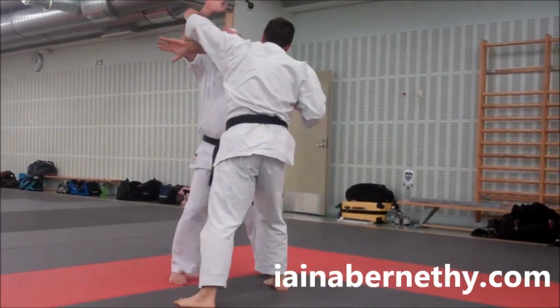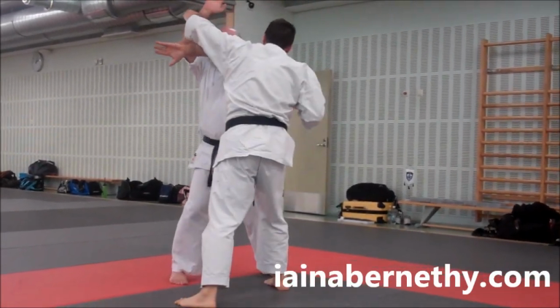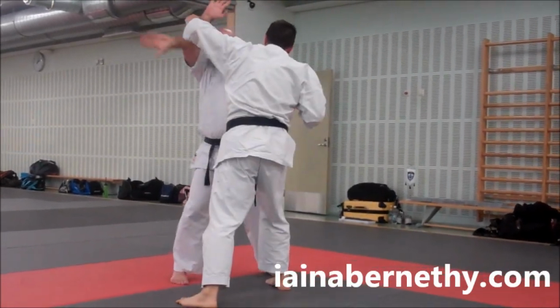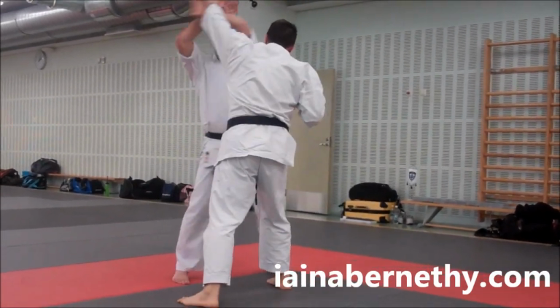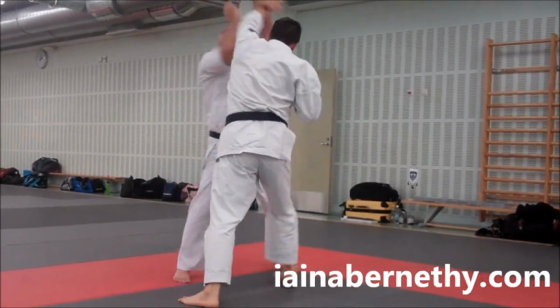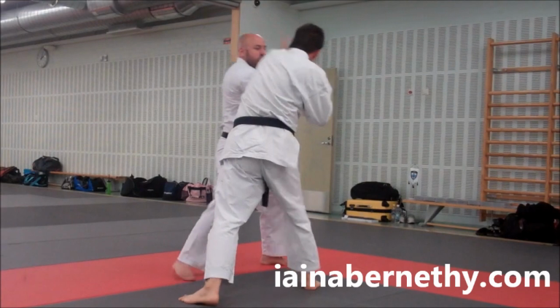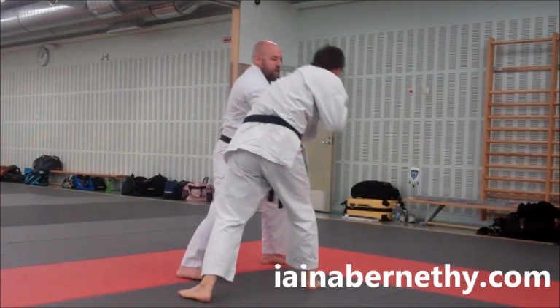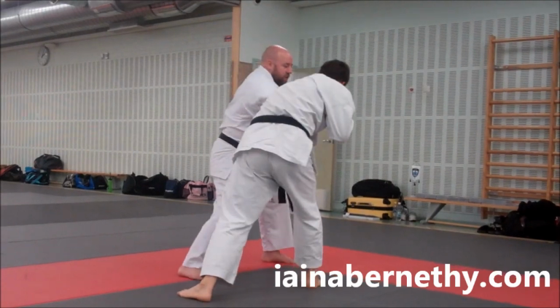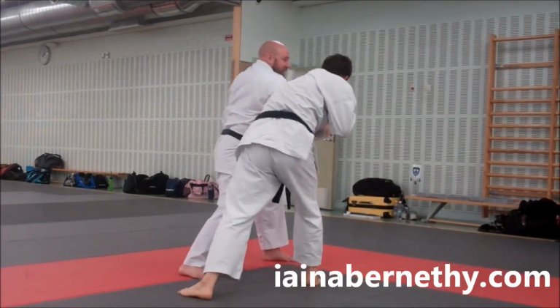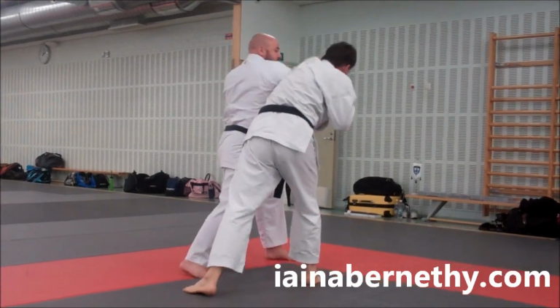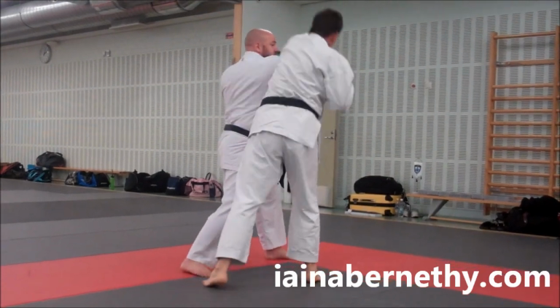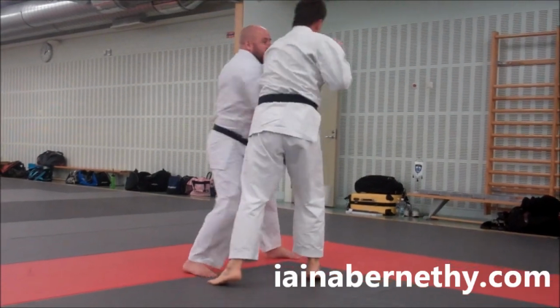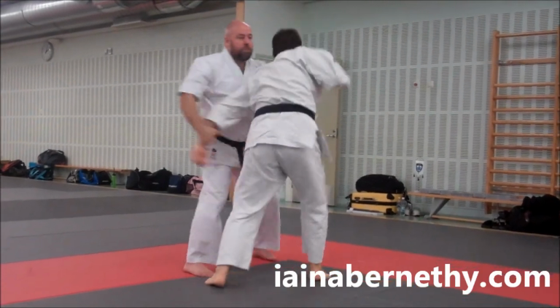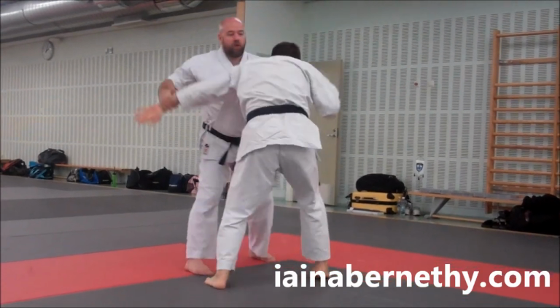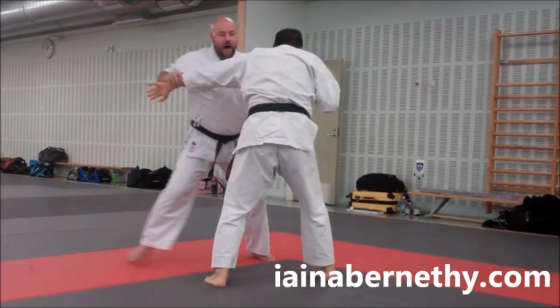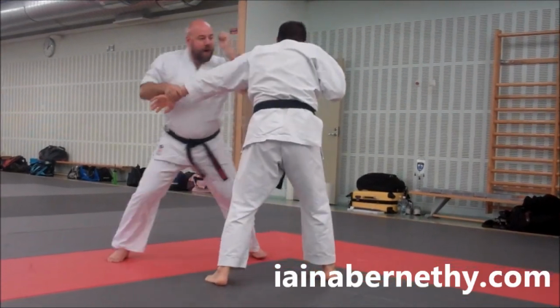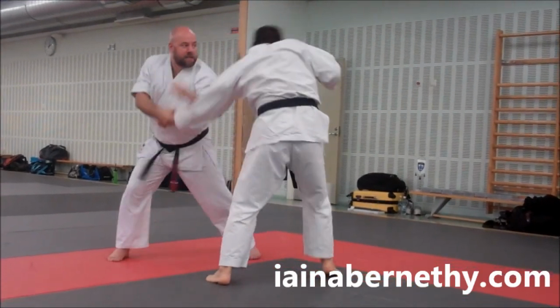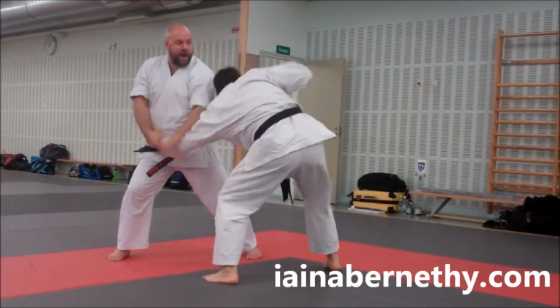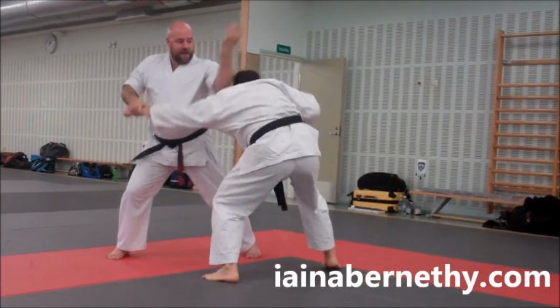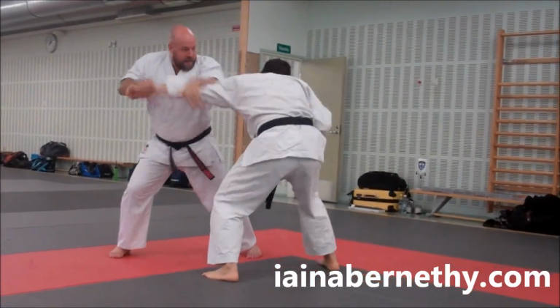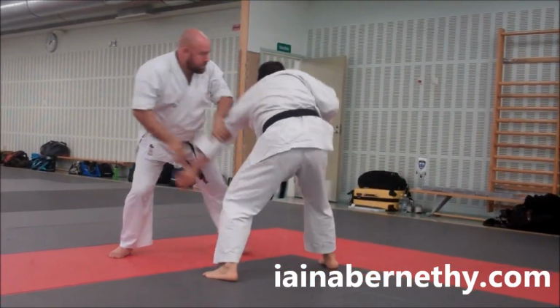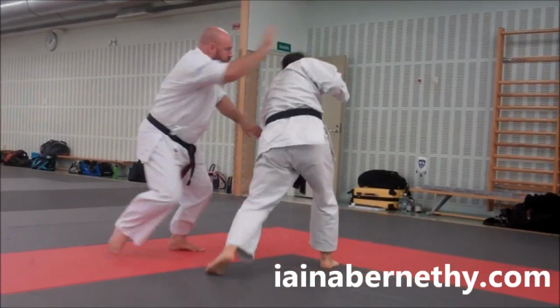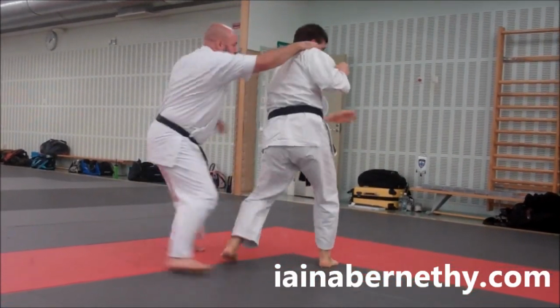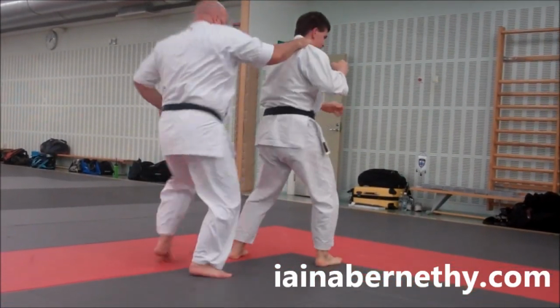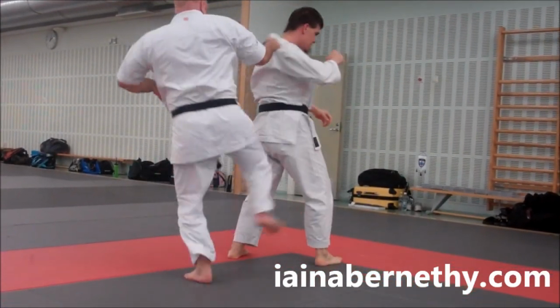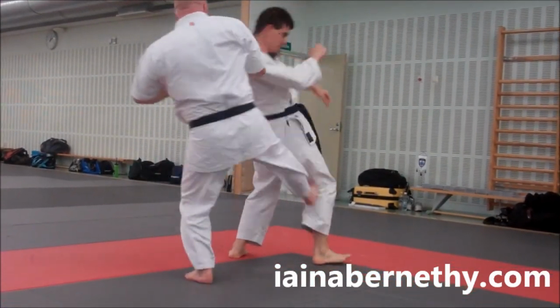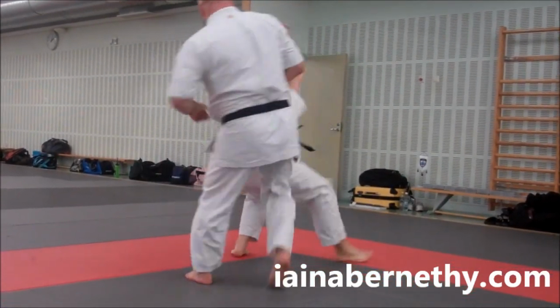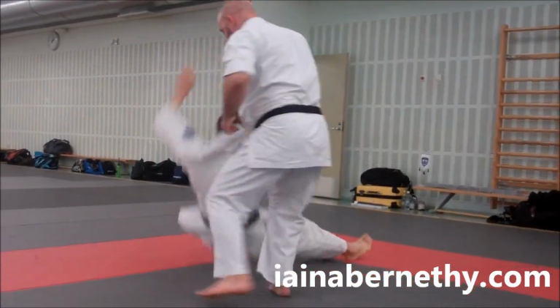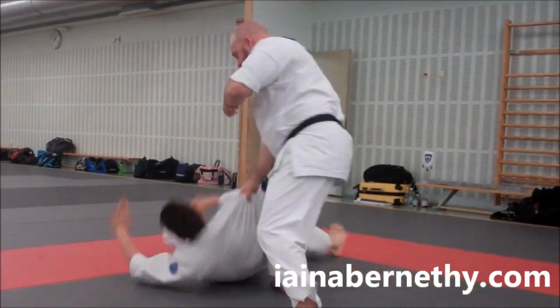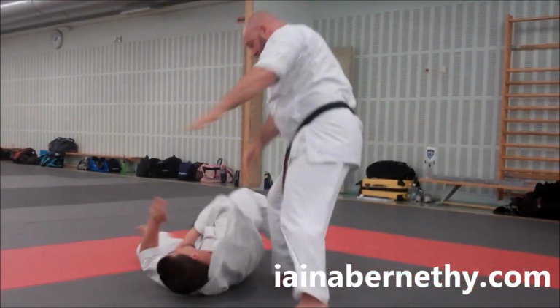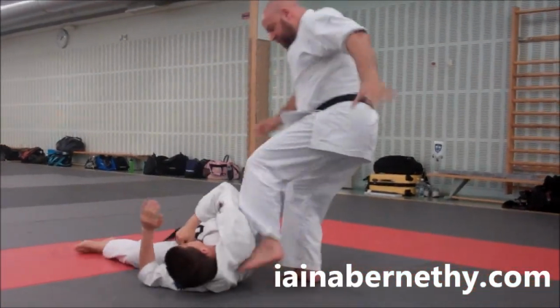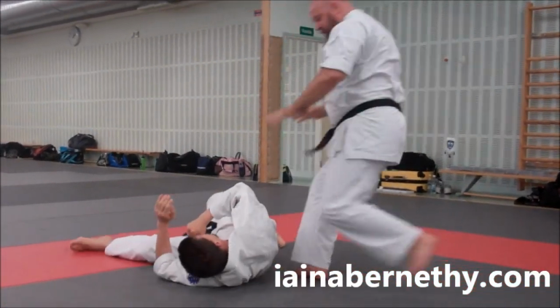Hook comes in, redirect, both arm bars, bend, hit, move, take him down, finish, move away and look for any friends.